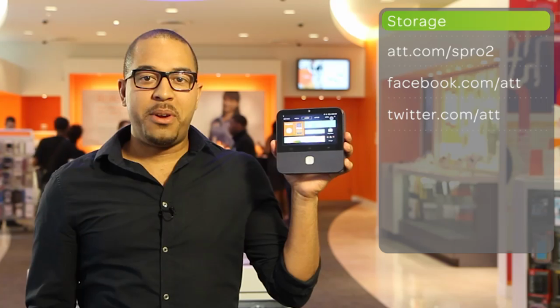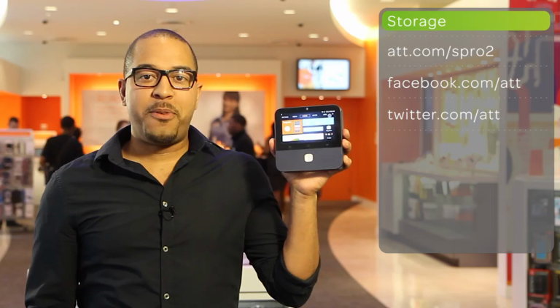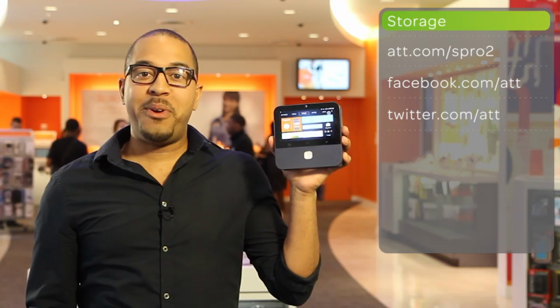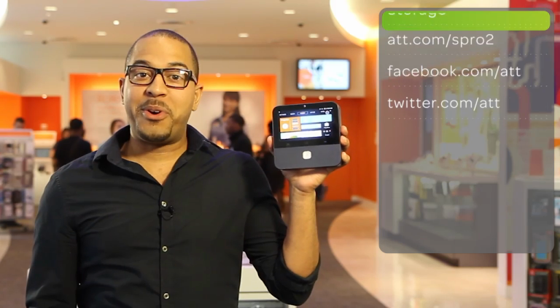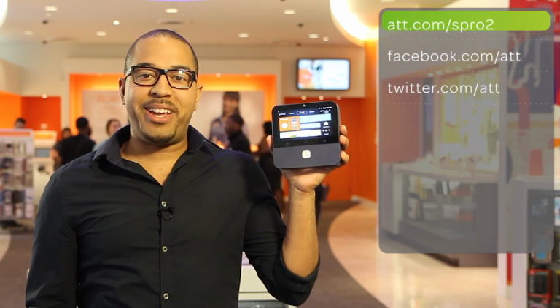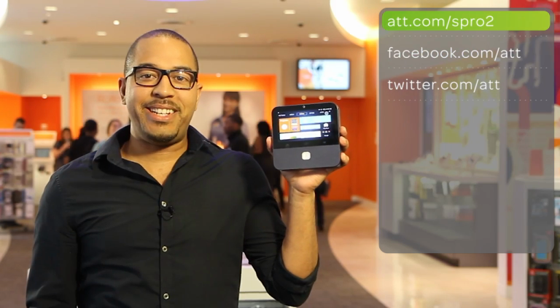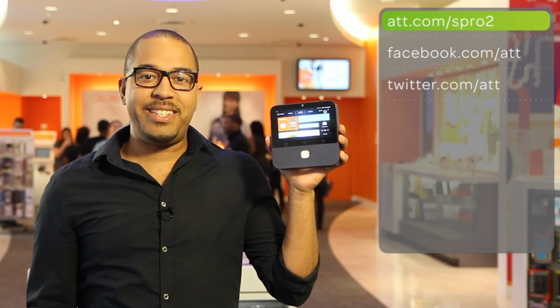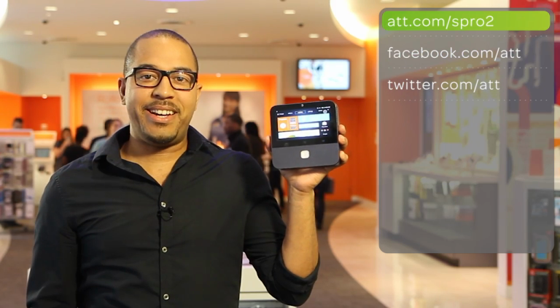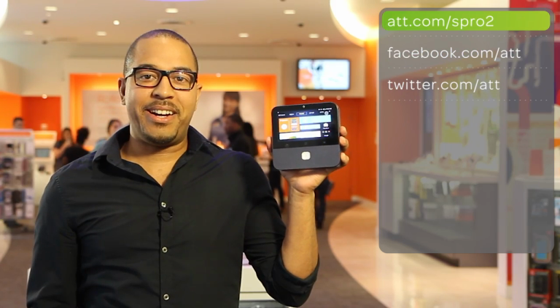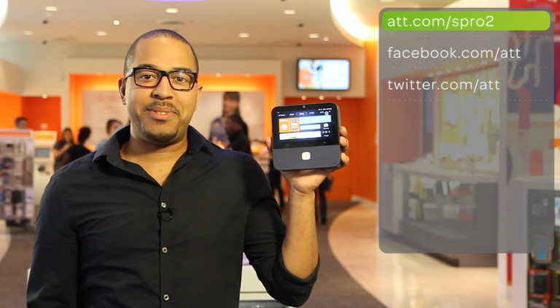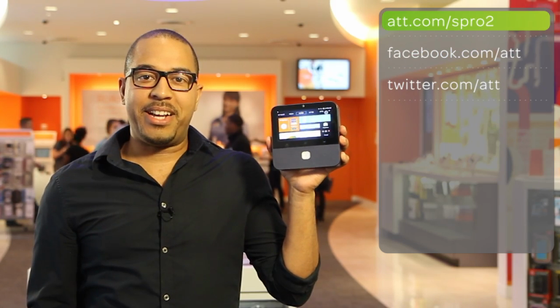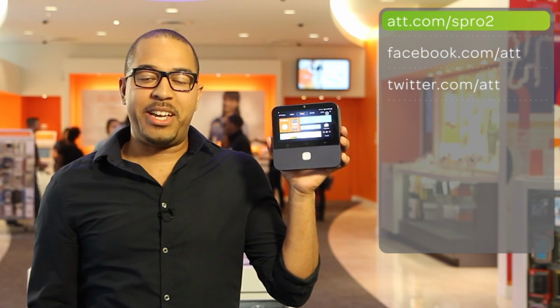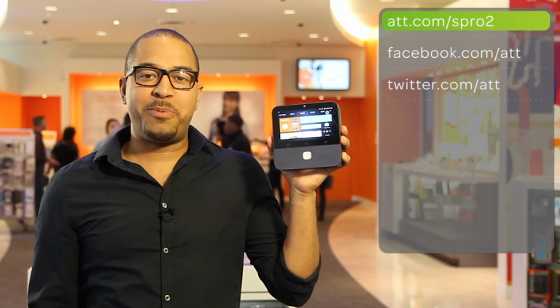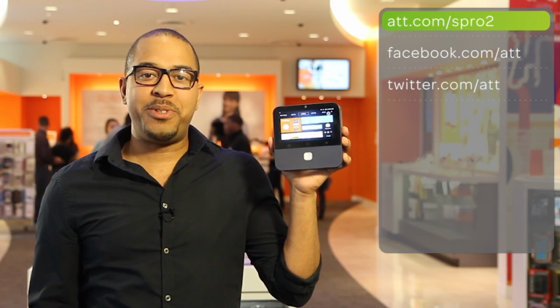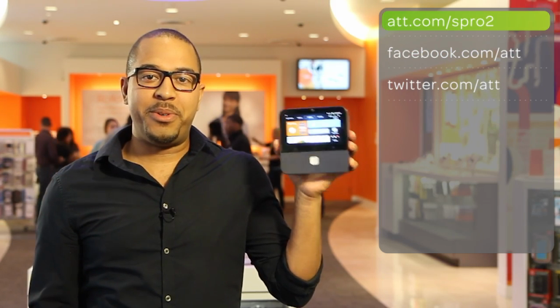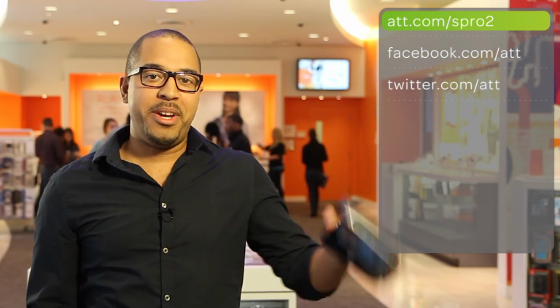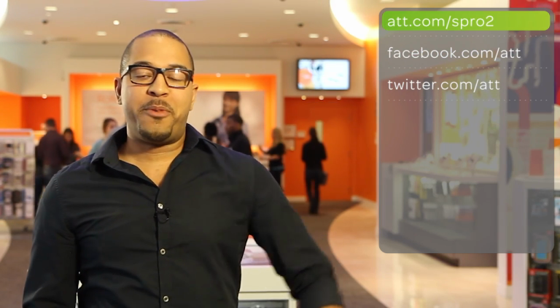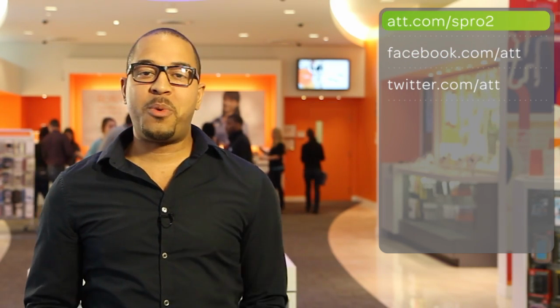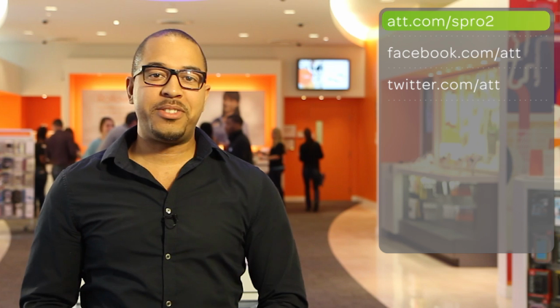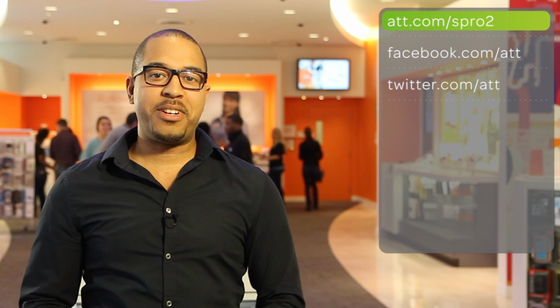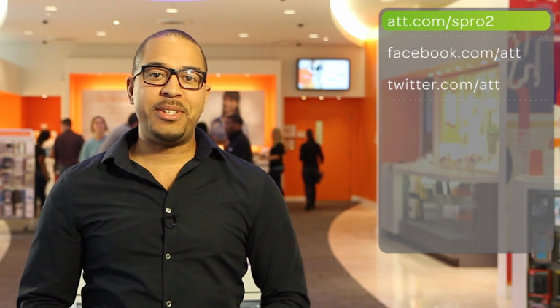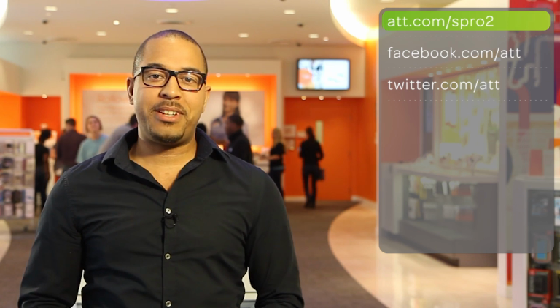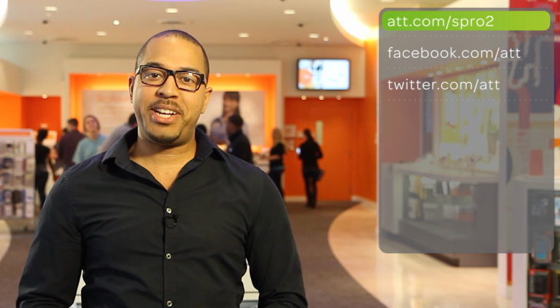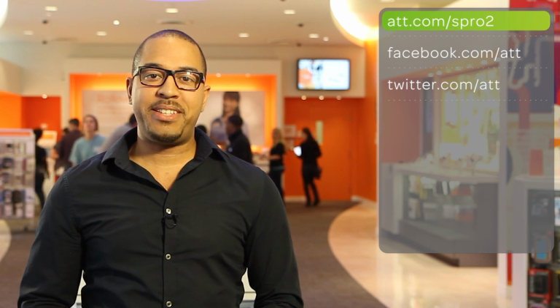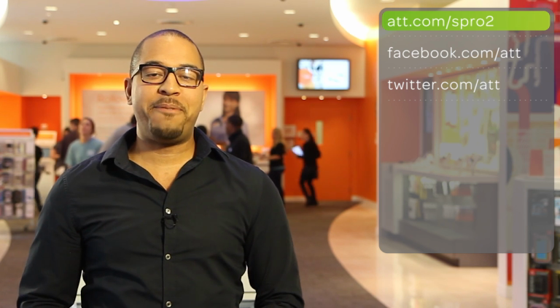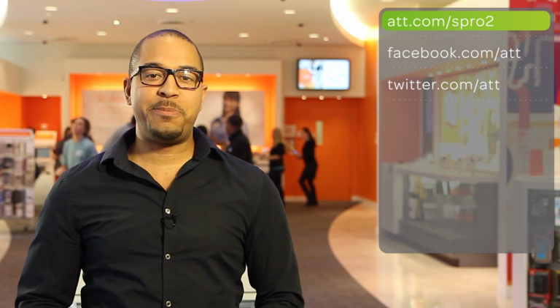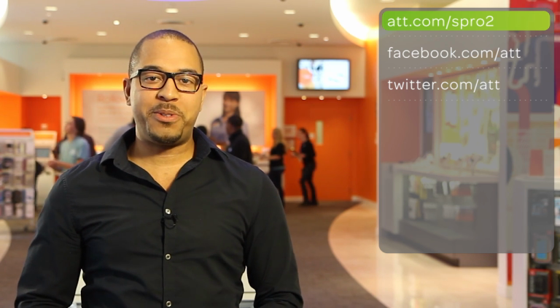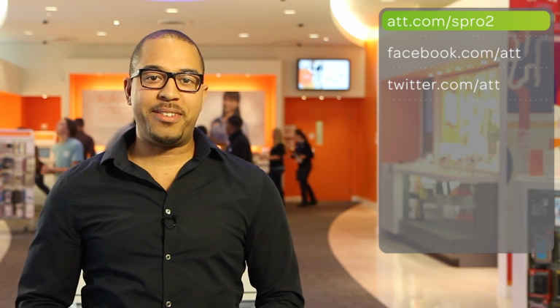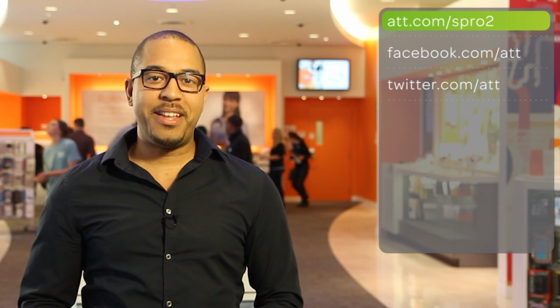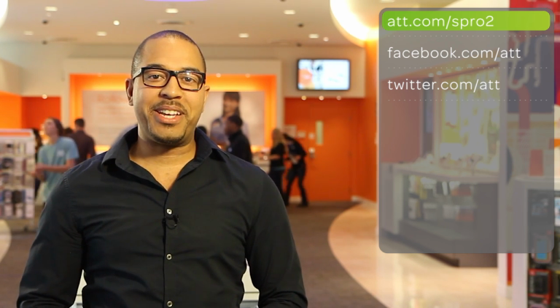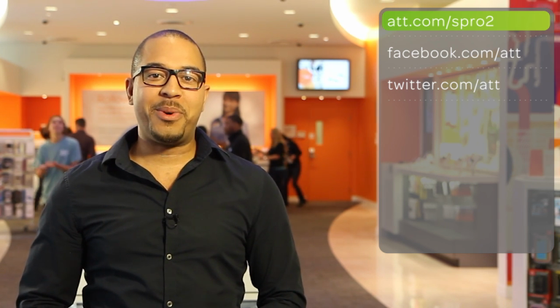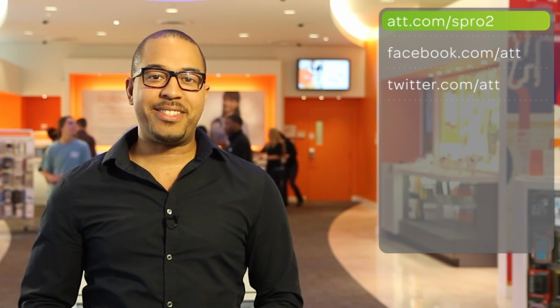For more info, go to att.com/spro2. For any questions or comments, come check us out on Facebook or Twitter. Thanks for watching.